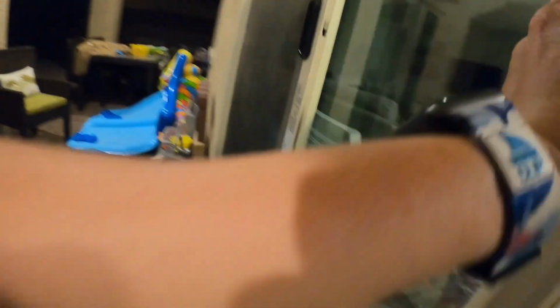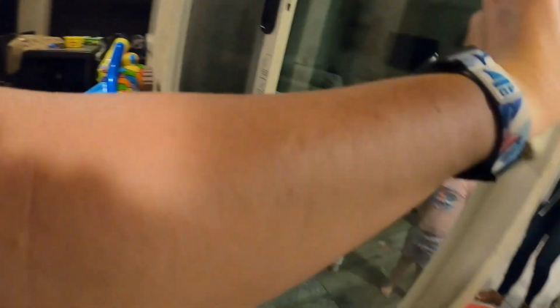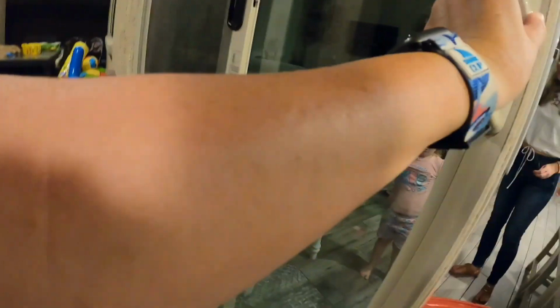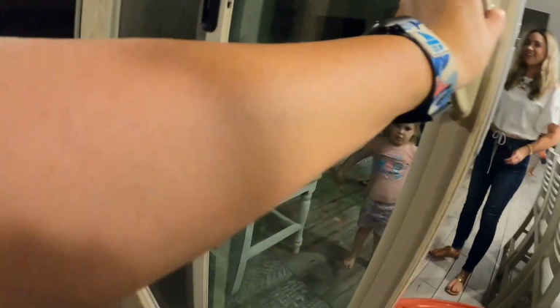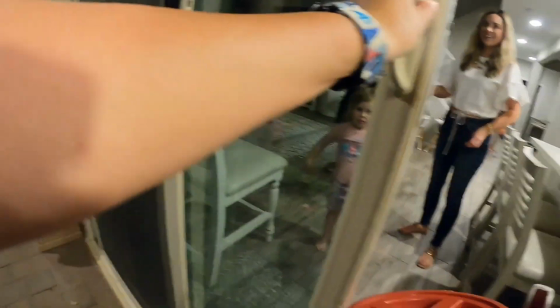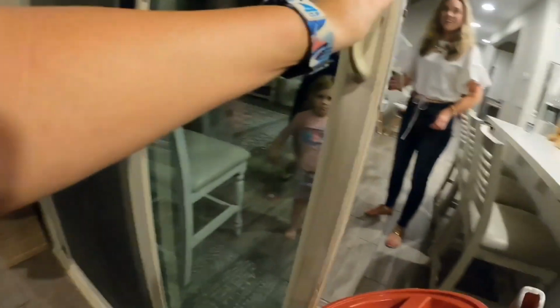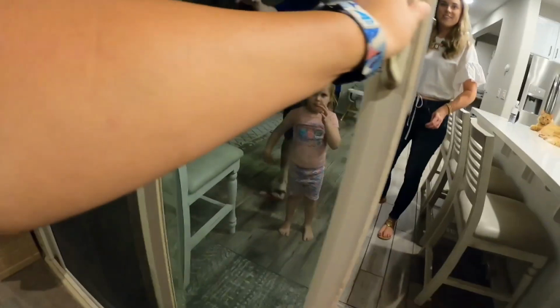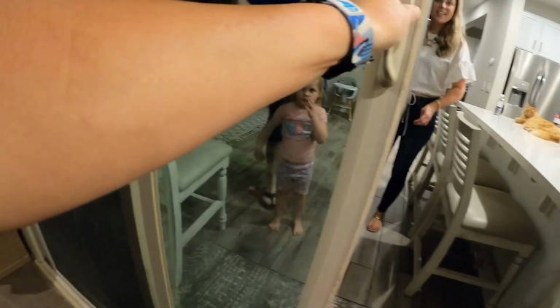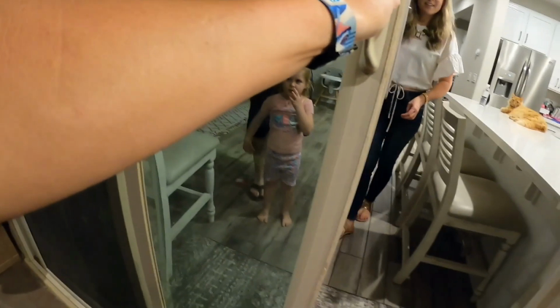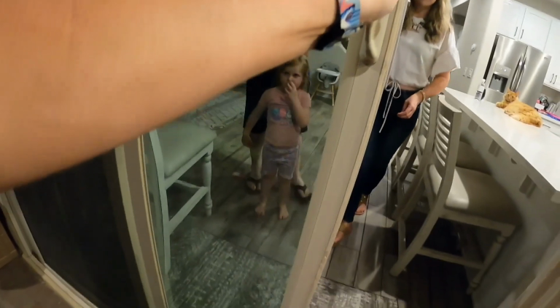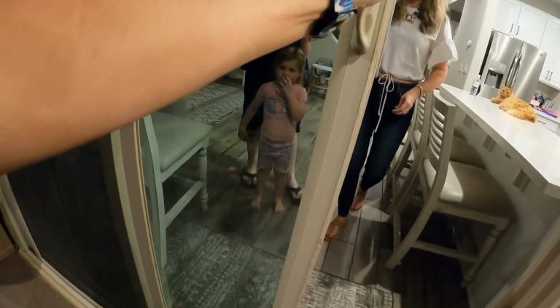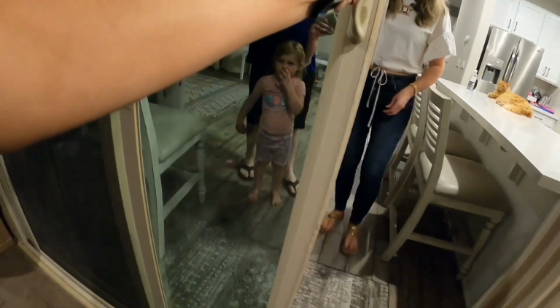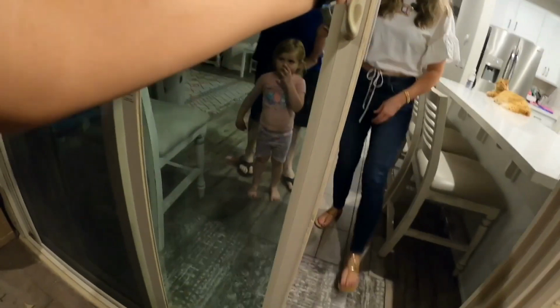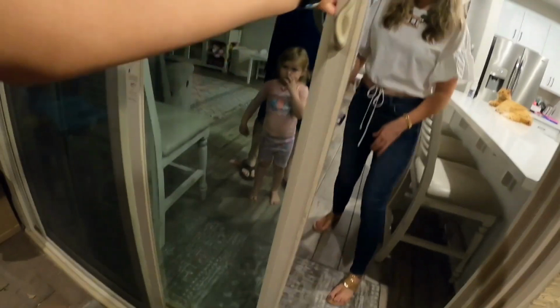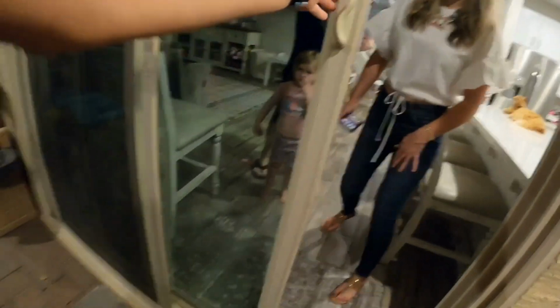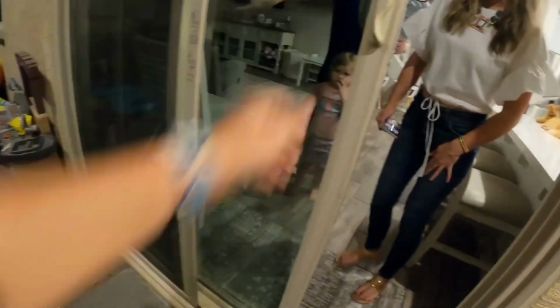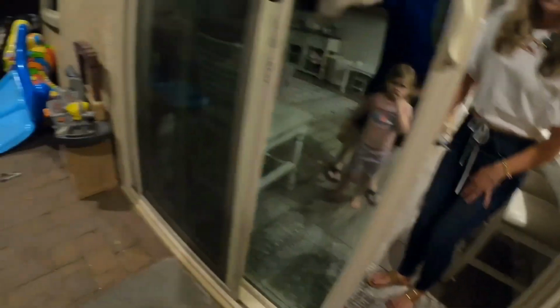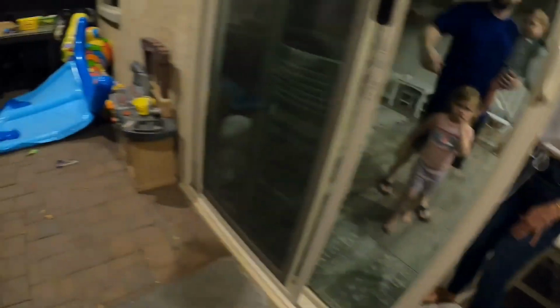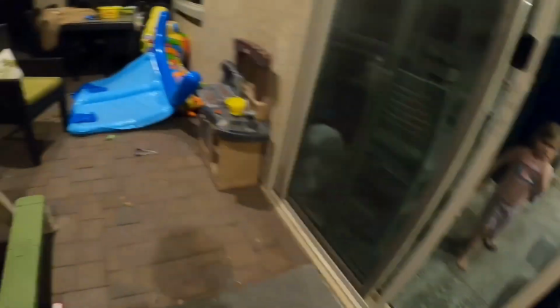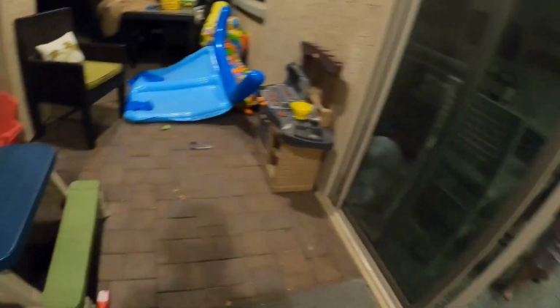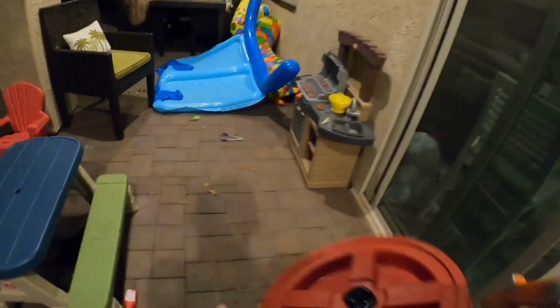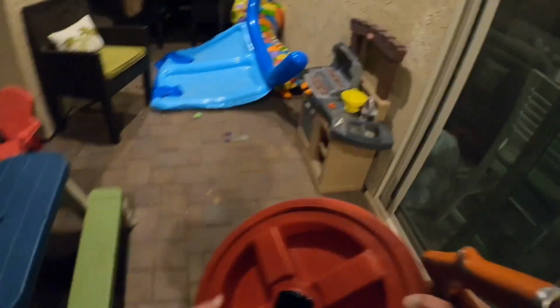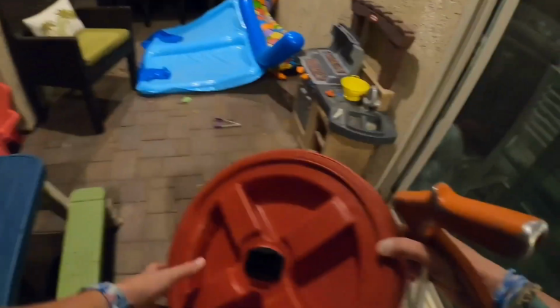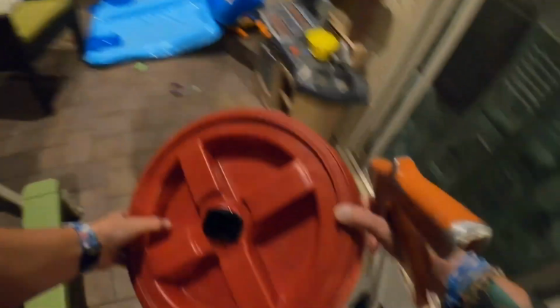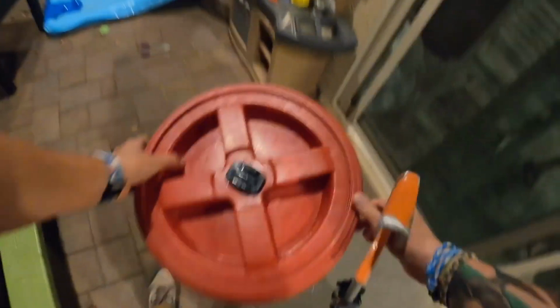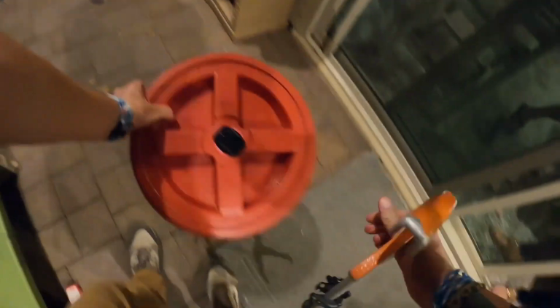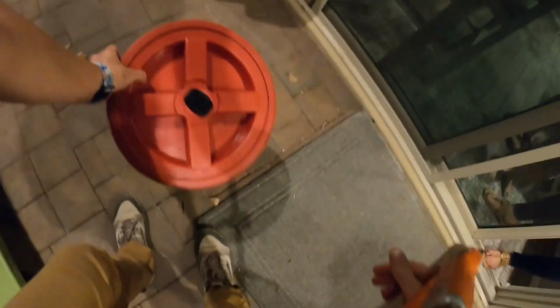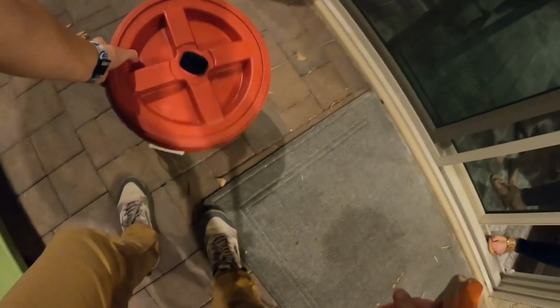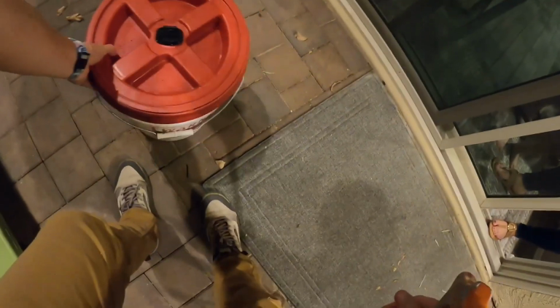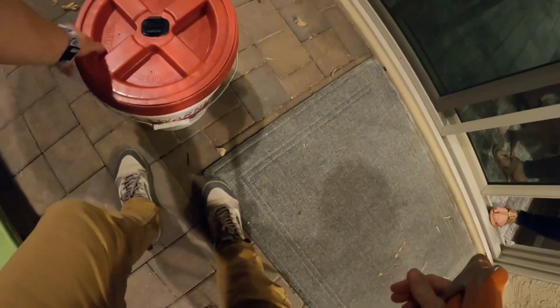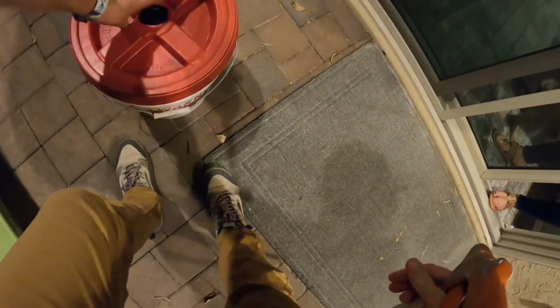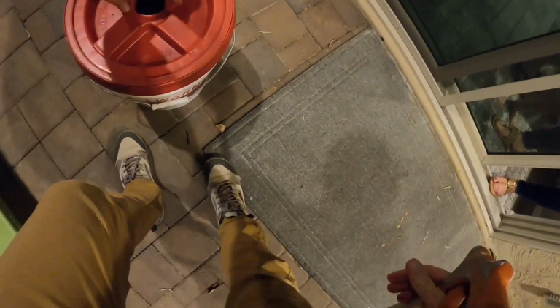We can't see it for sure, but we assume it went underneath one of those things. Last time I saw it, it went under the blue one.